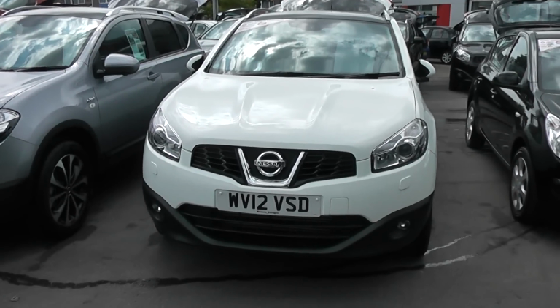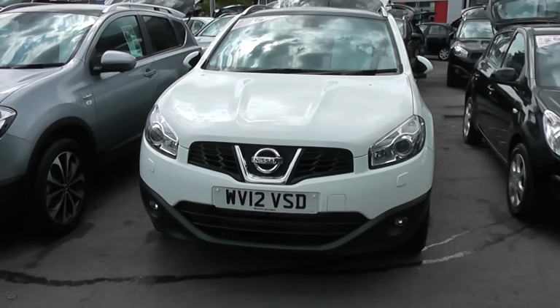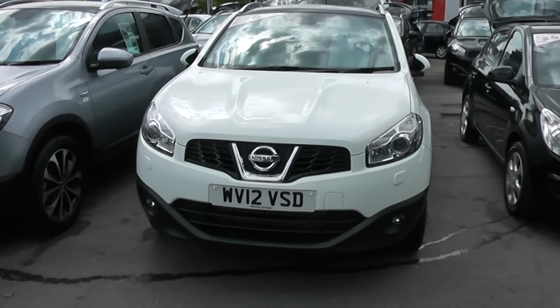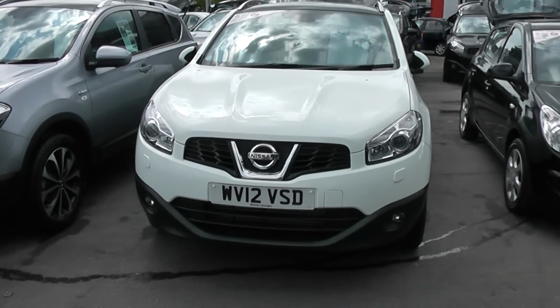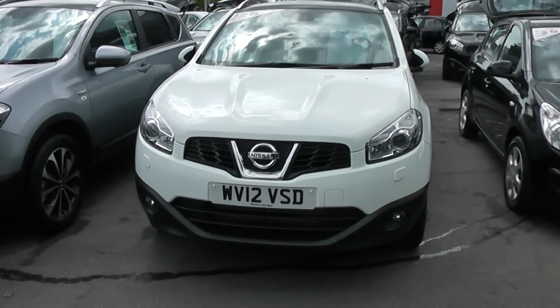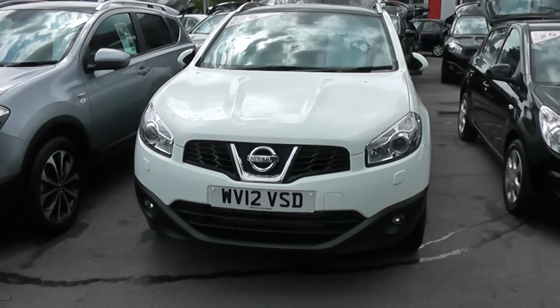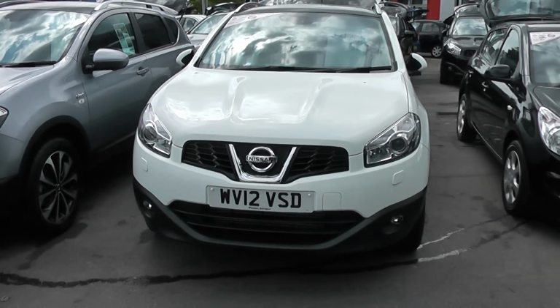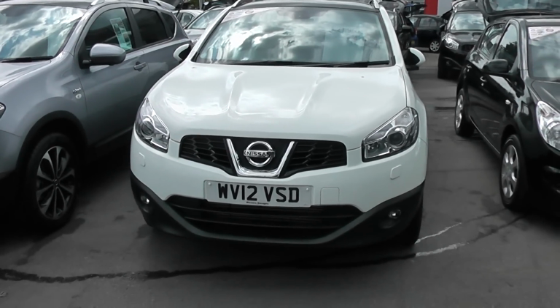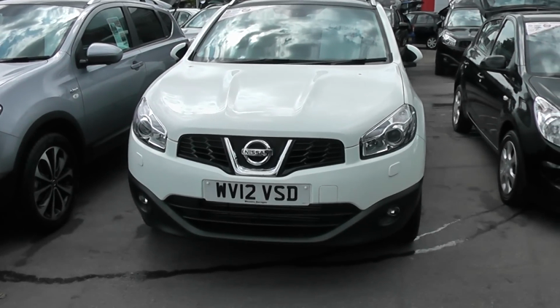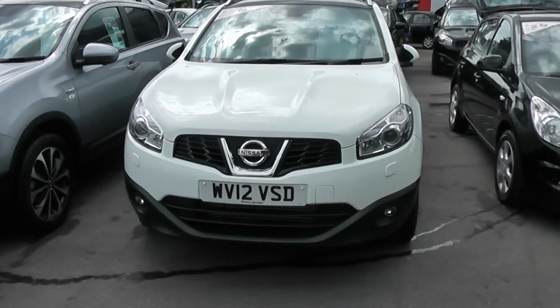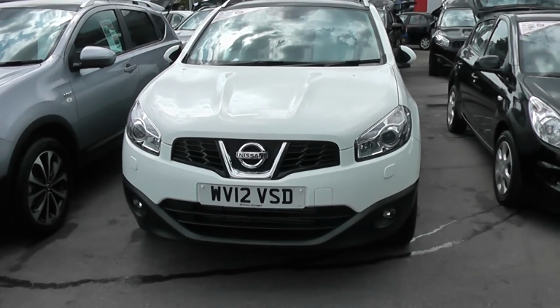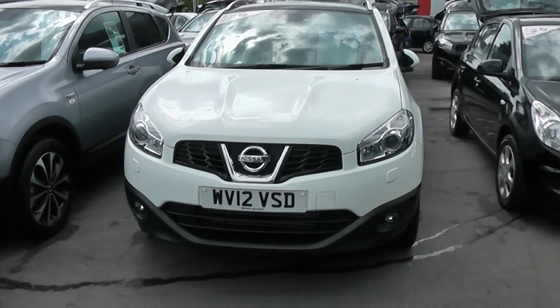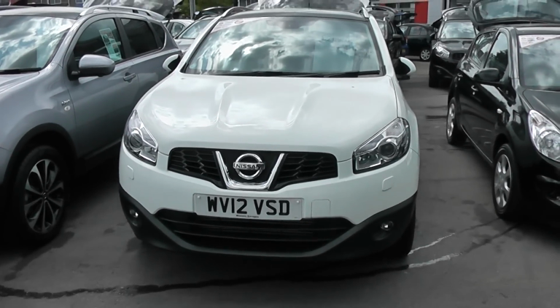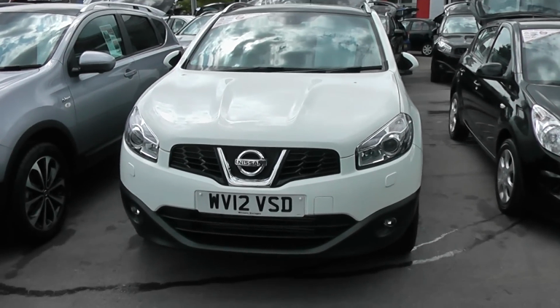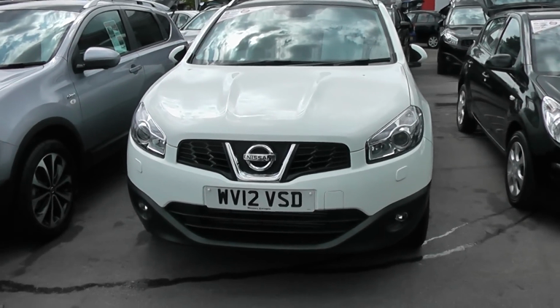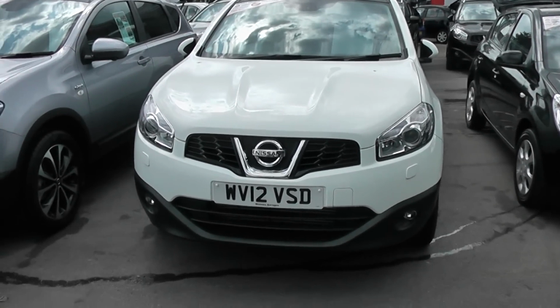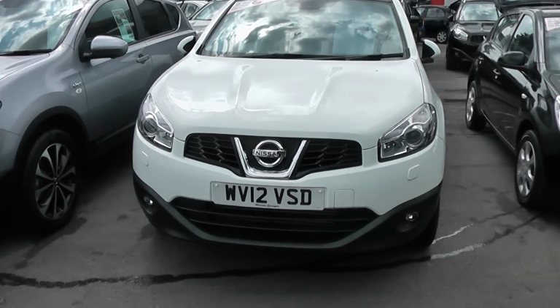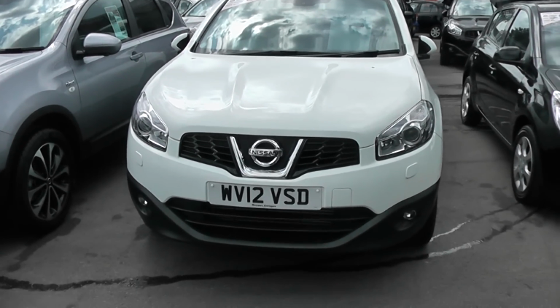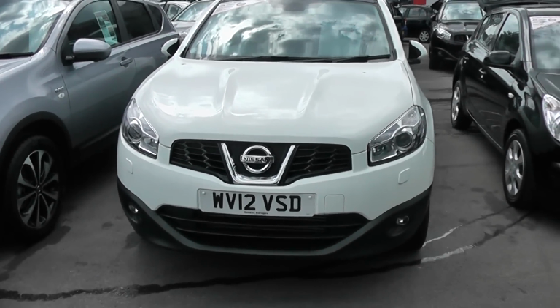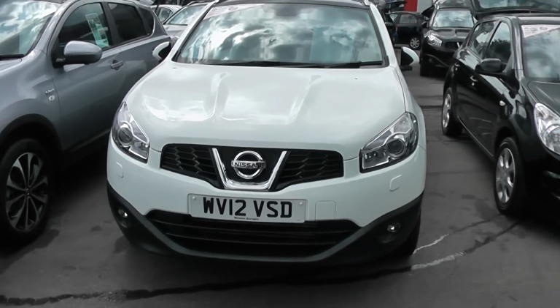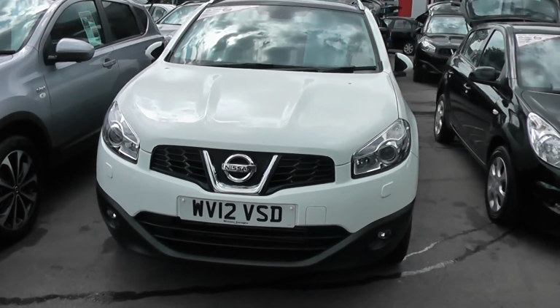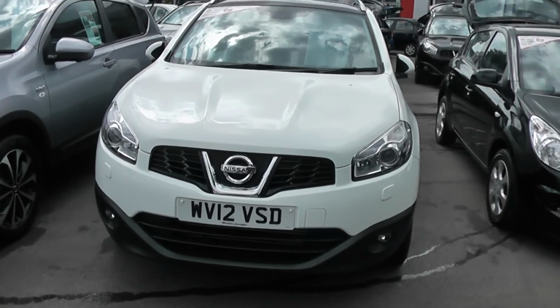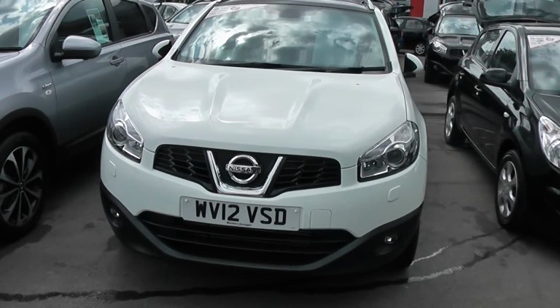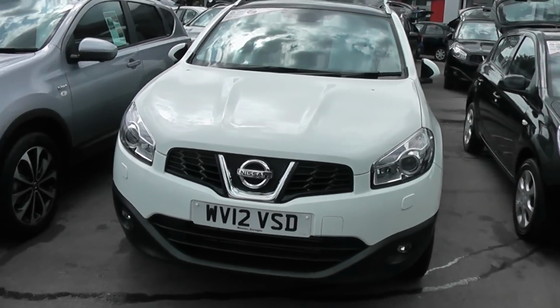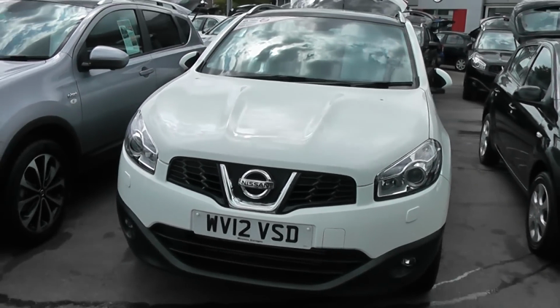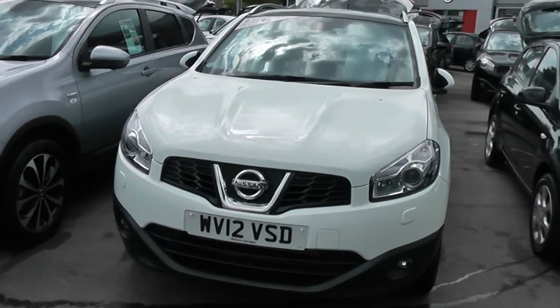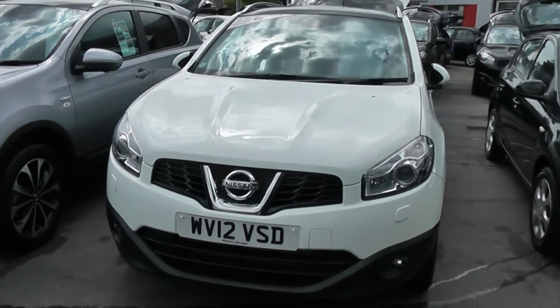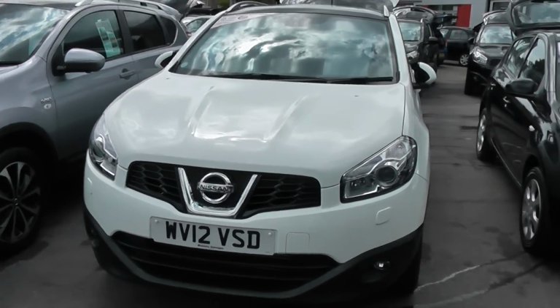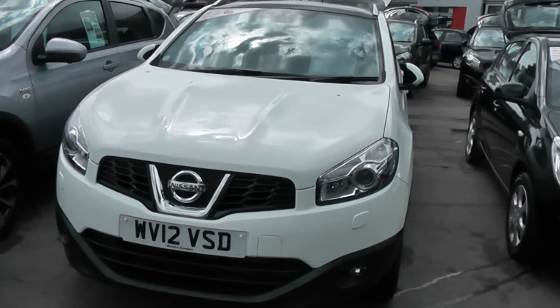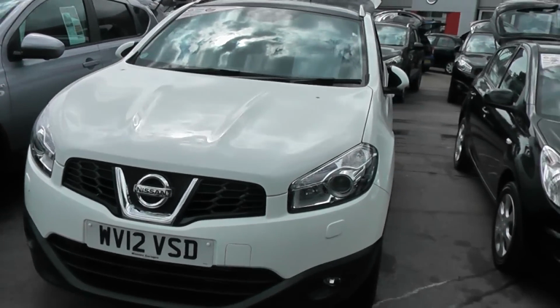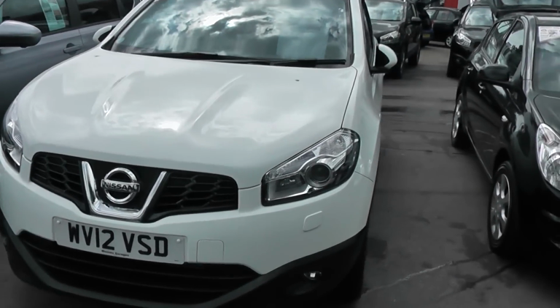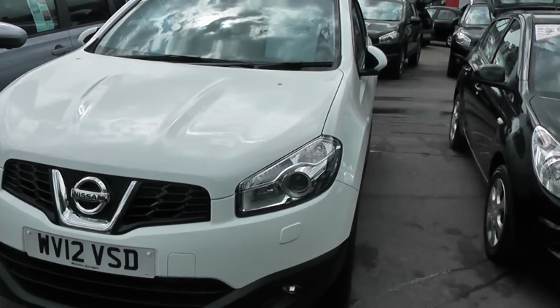Welcome to Wessex Garages. Here we have a 2012 Nissan Qashqai Tecno.